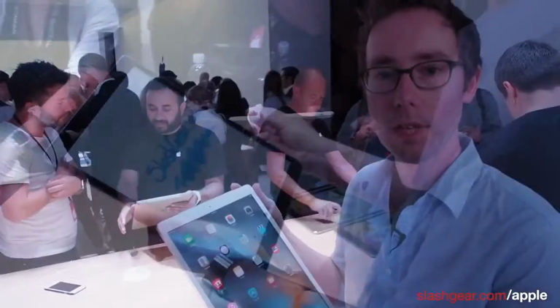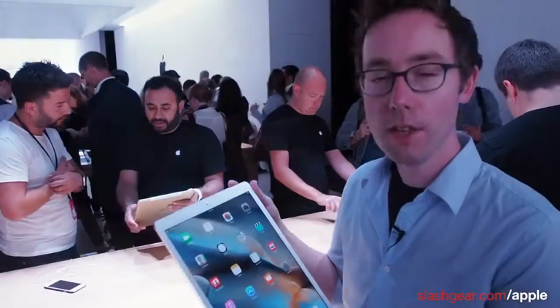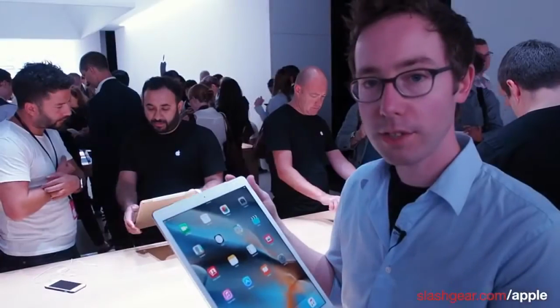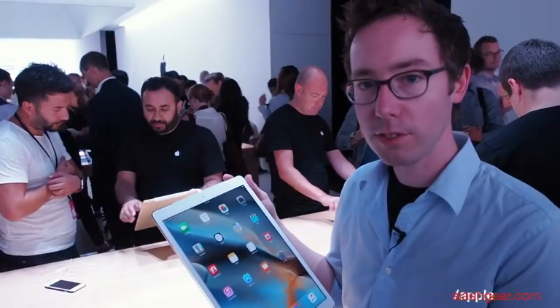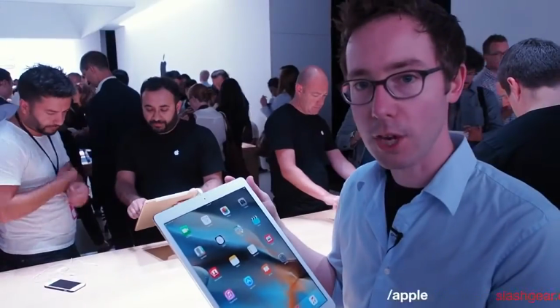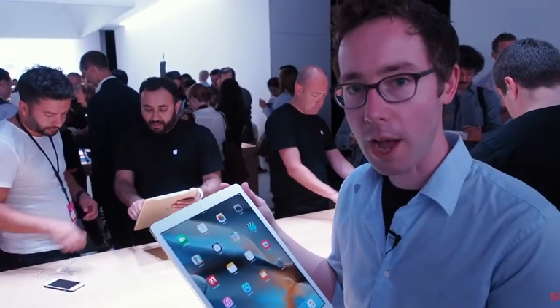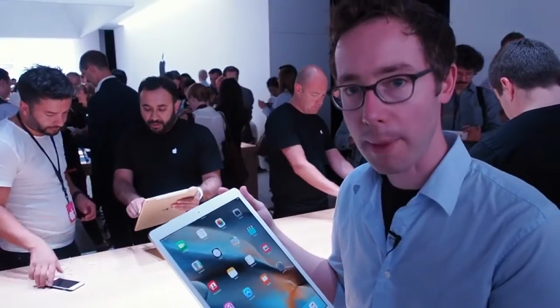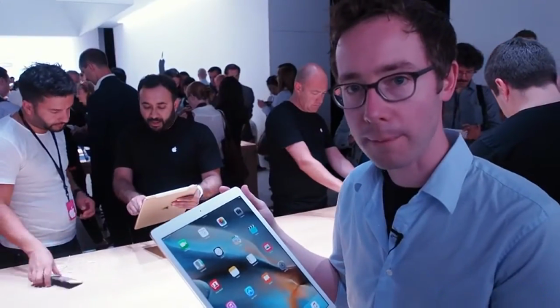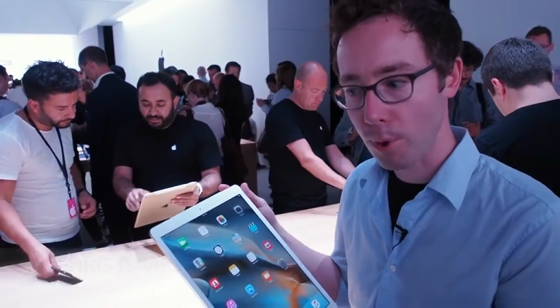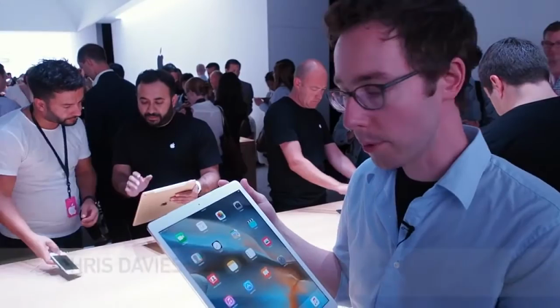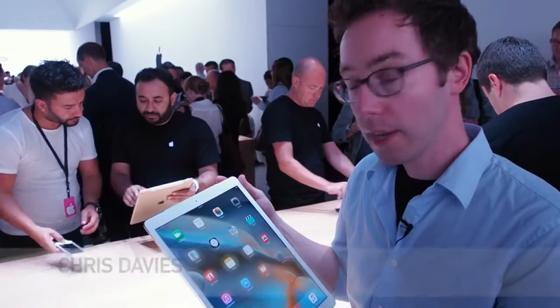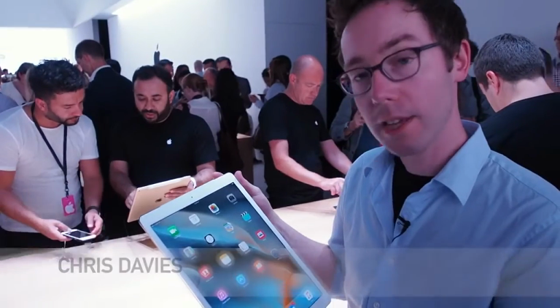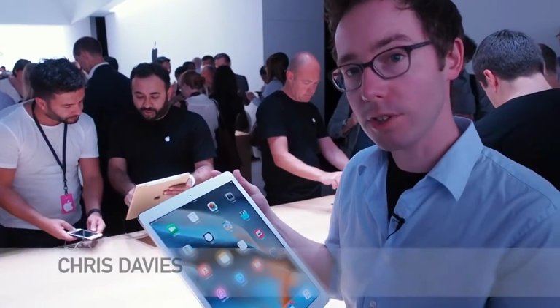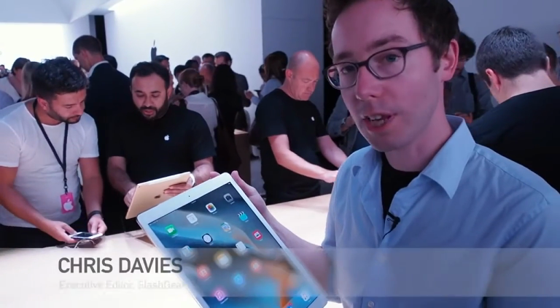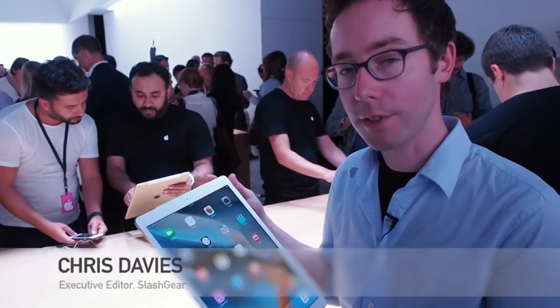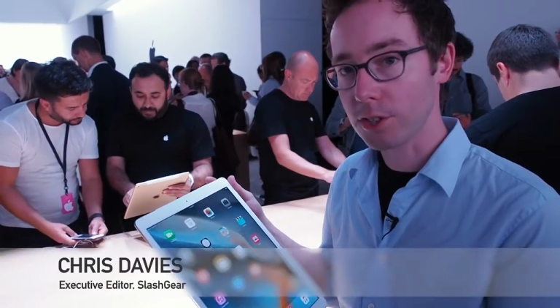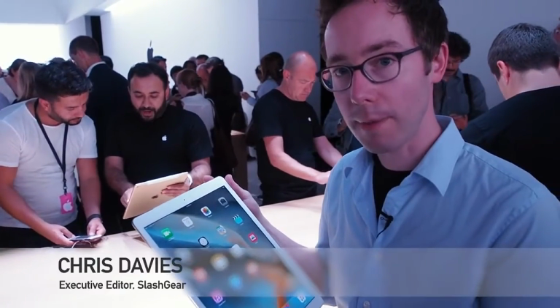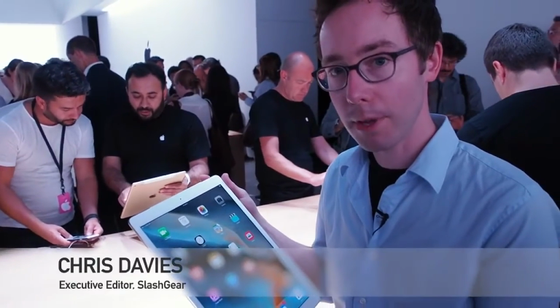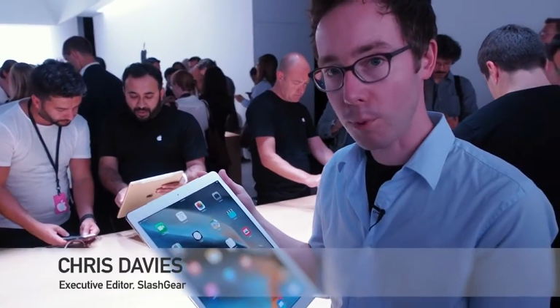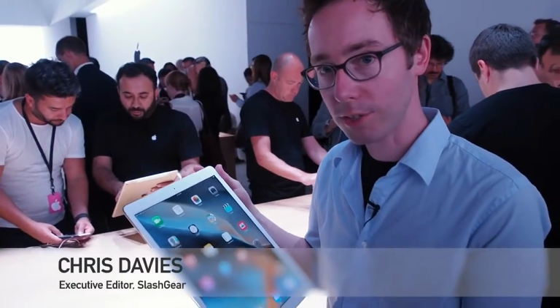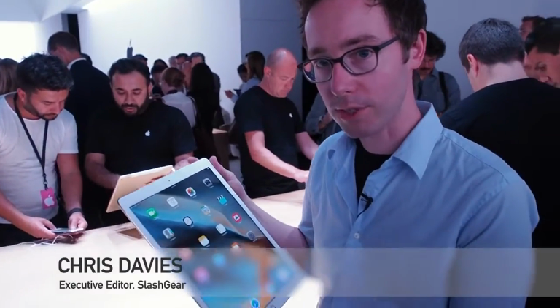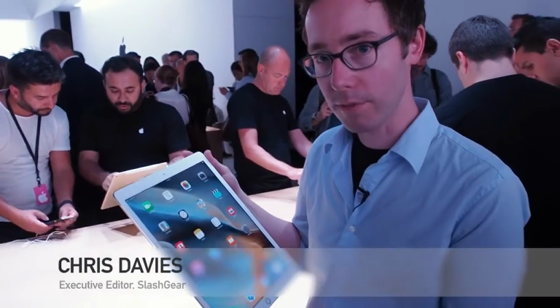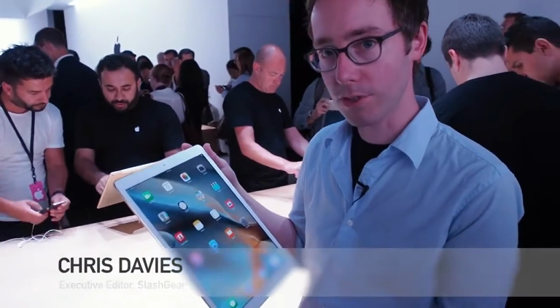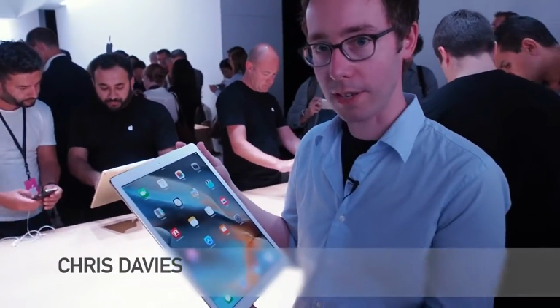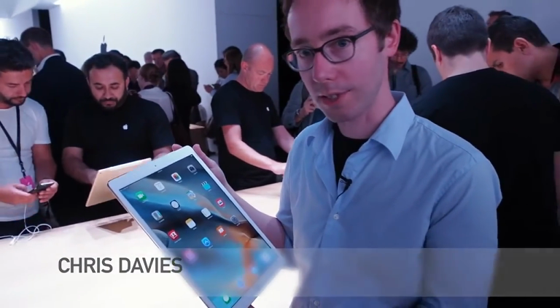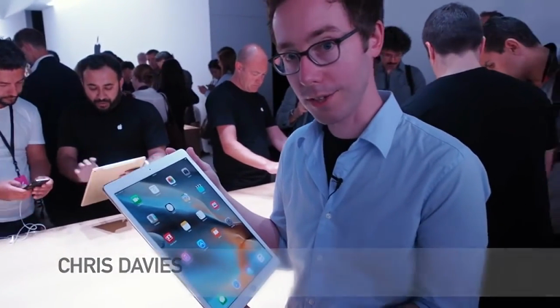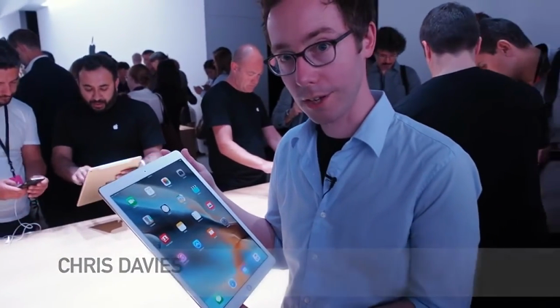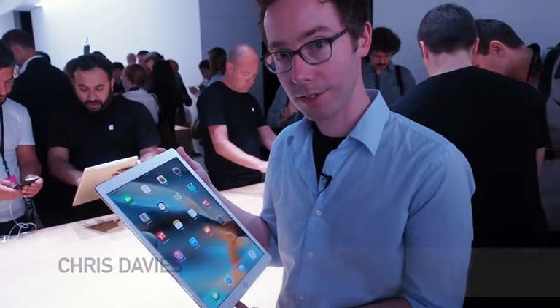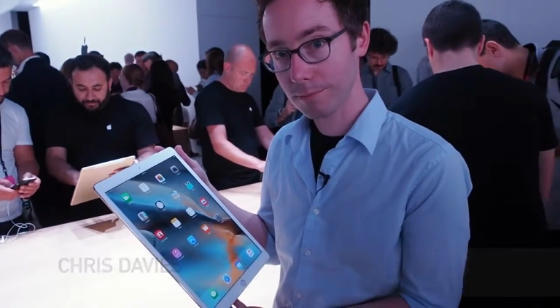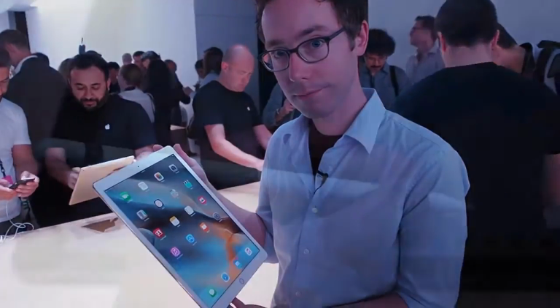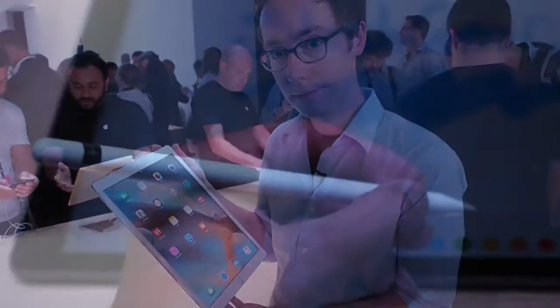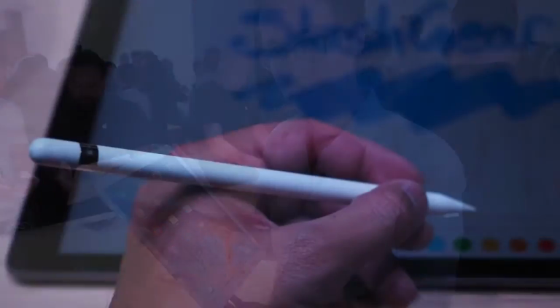So this is the new iPad Pro. It goes on sale this November priced from $799.